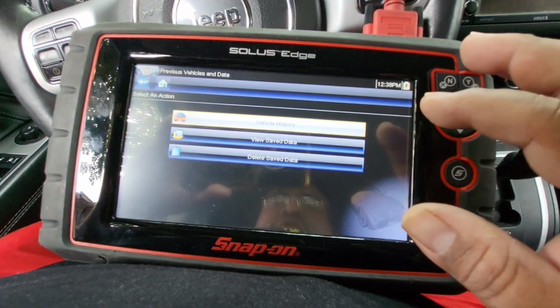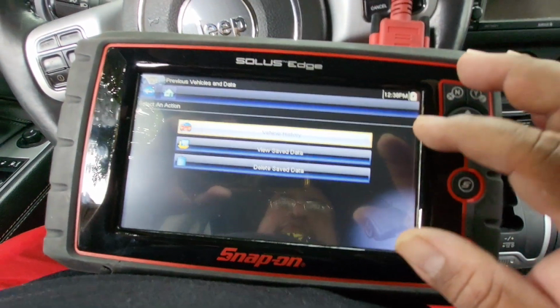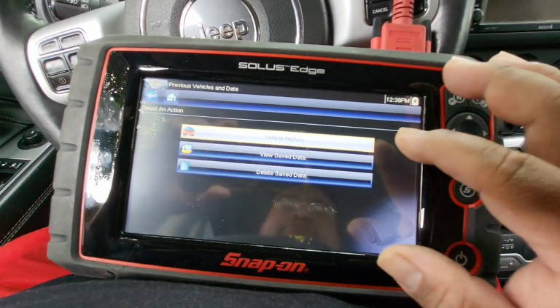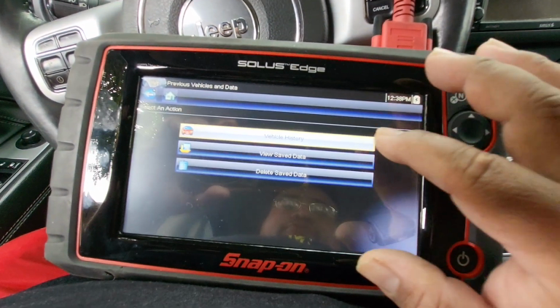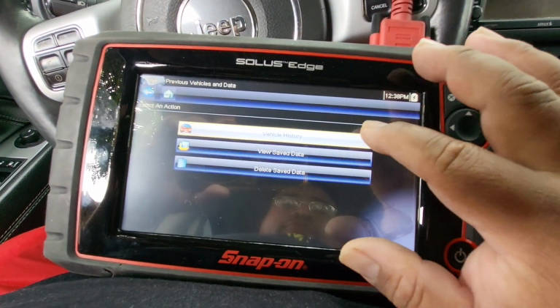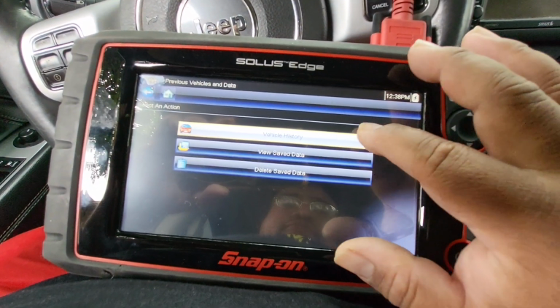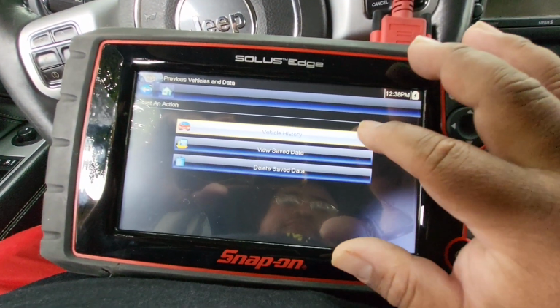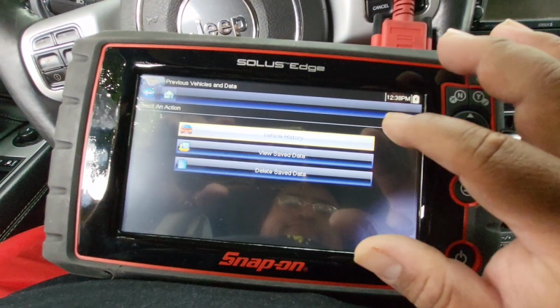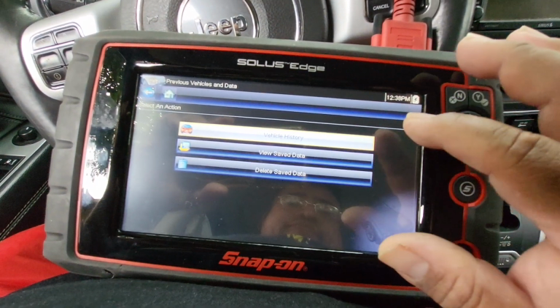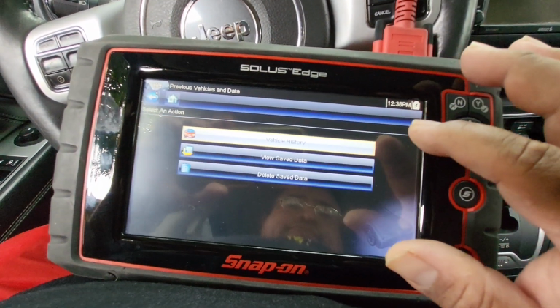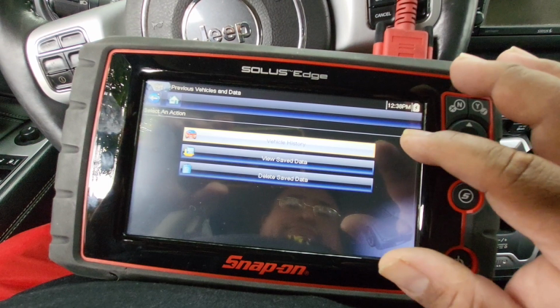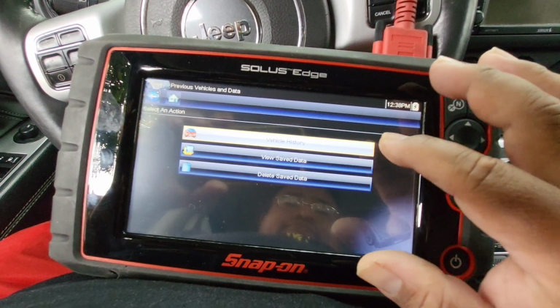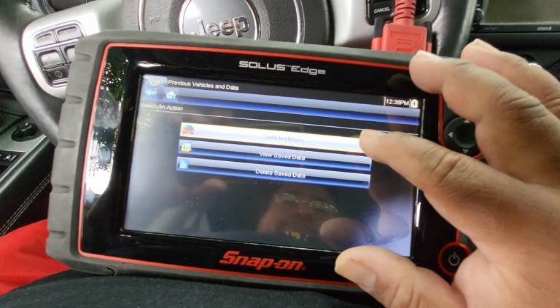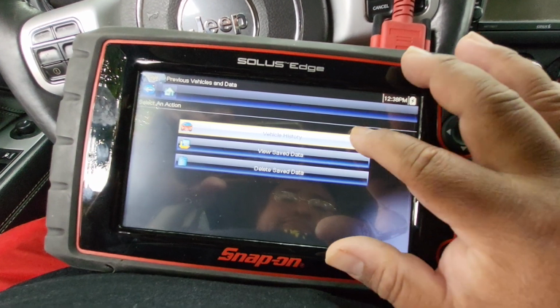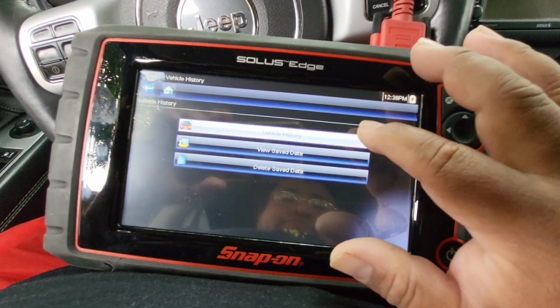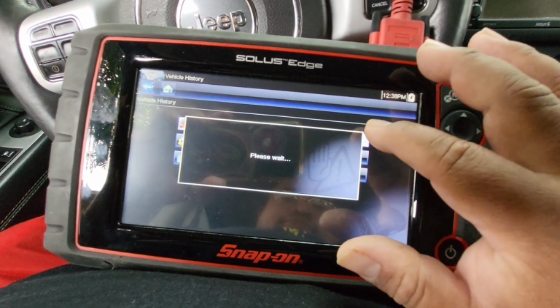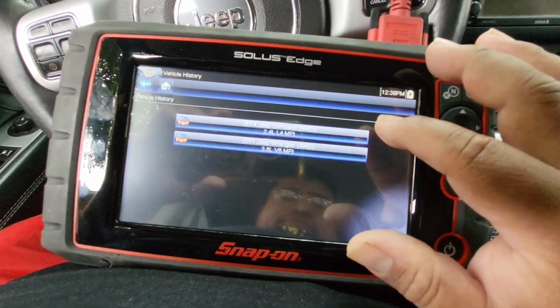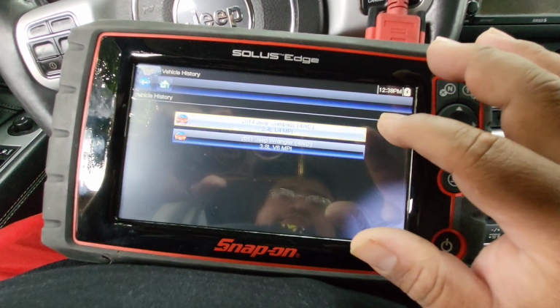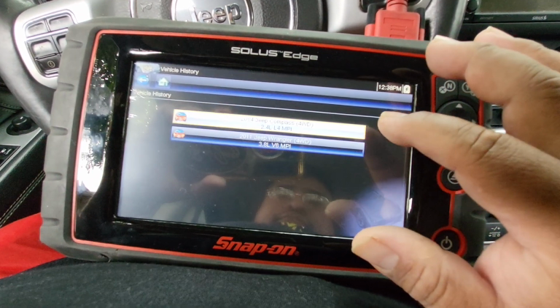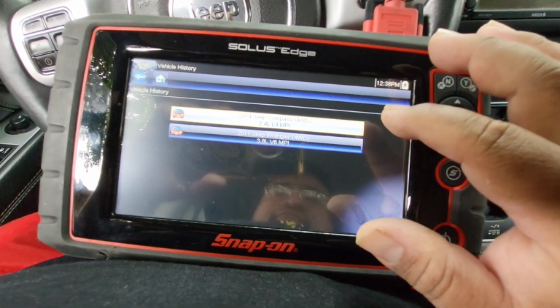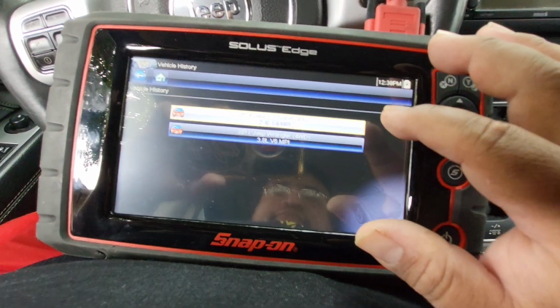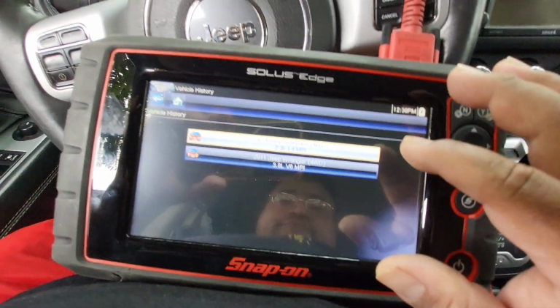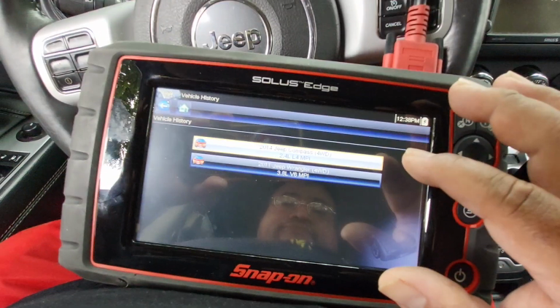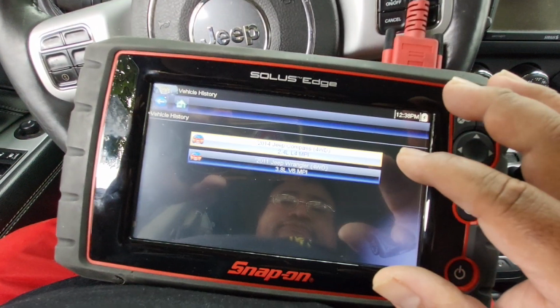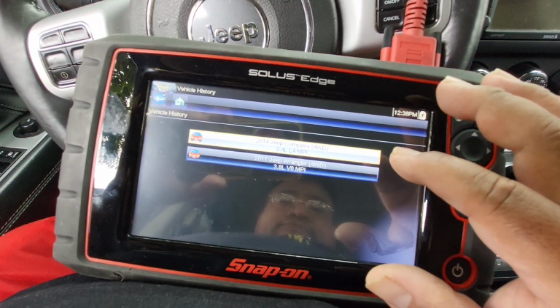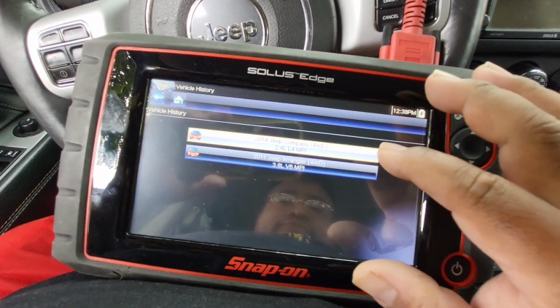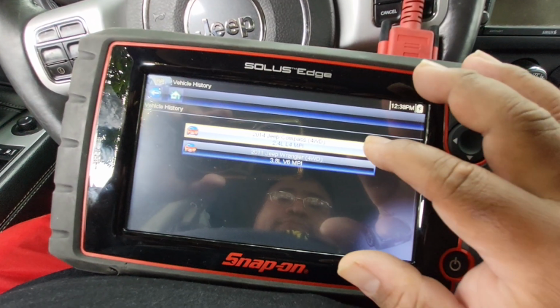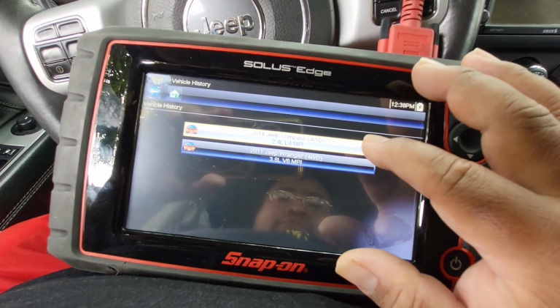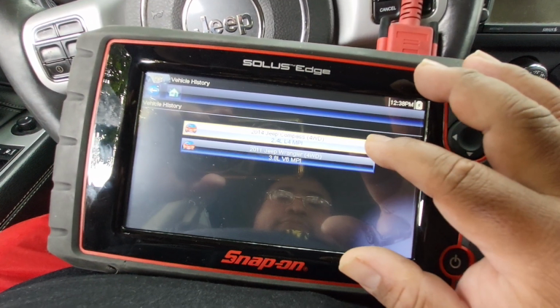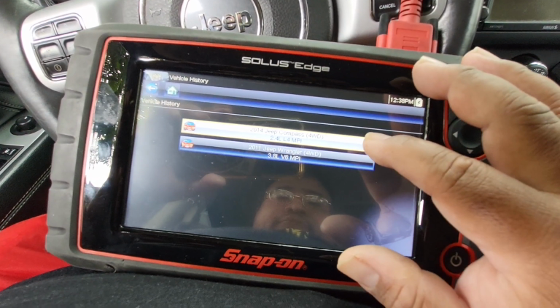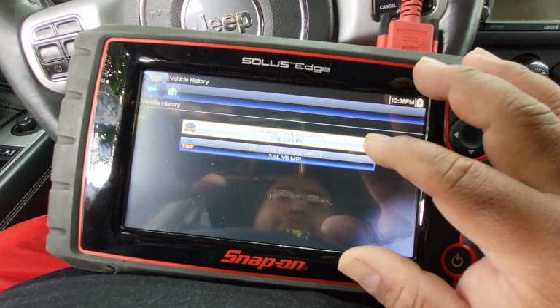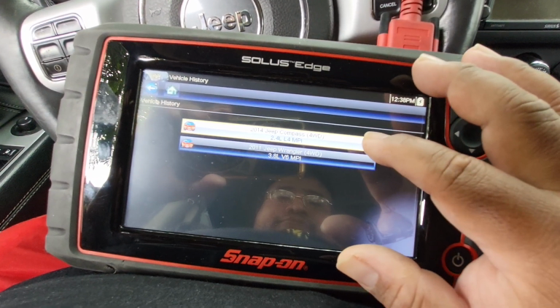Going into vehicle history. I'm in the compass.